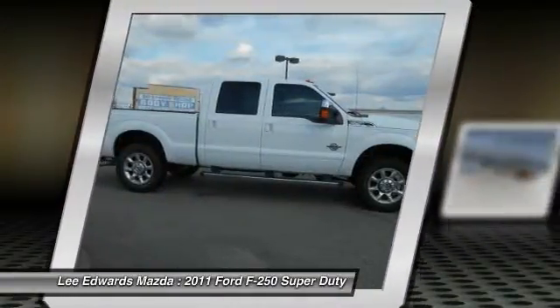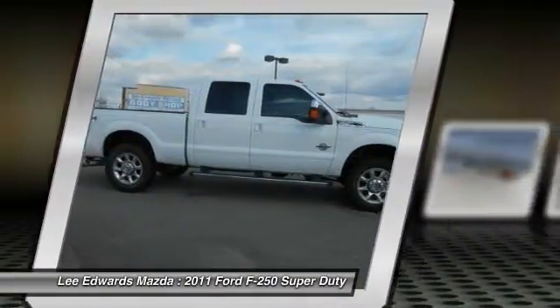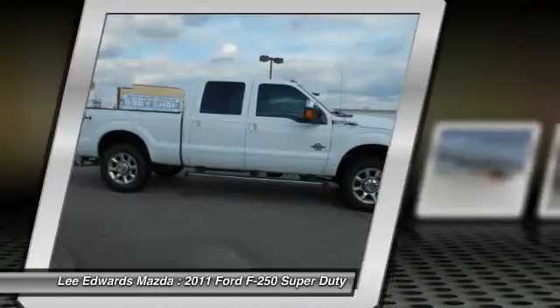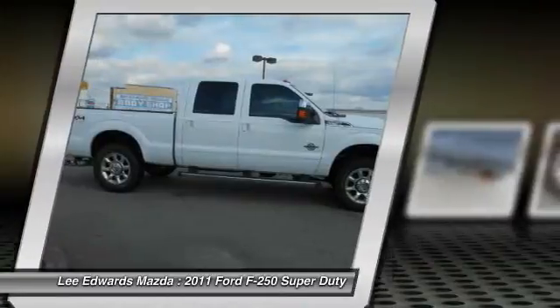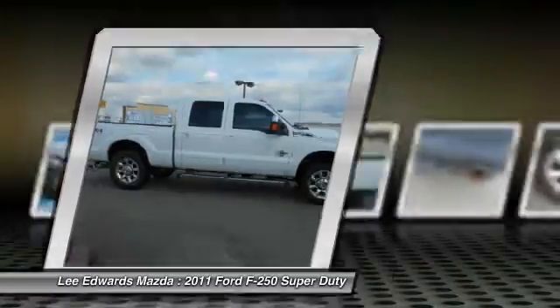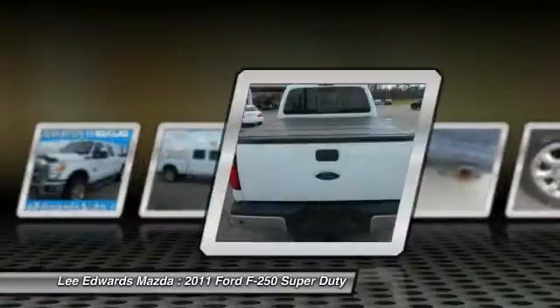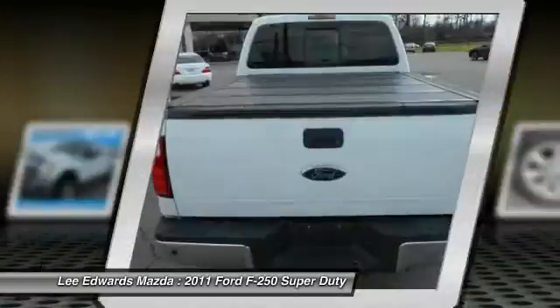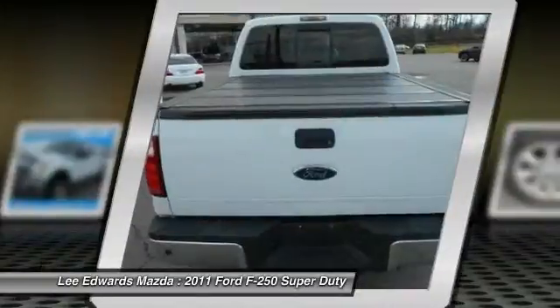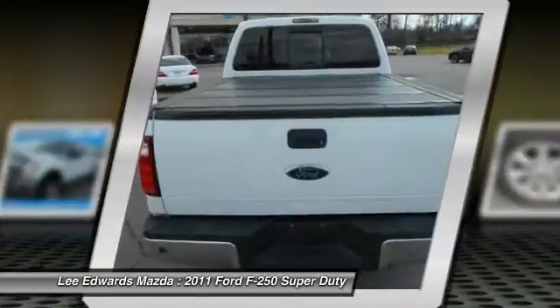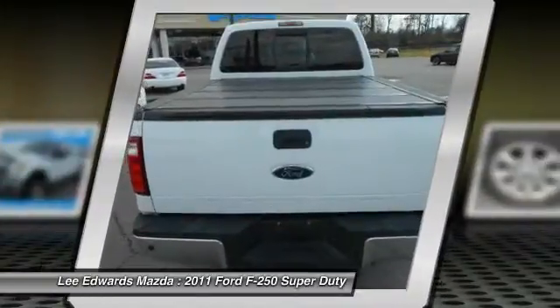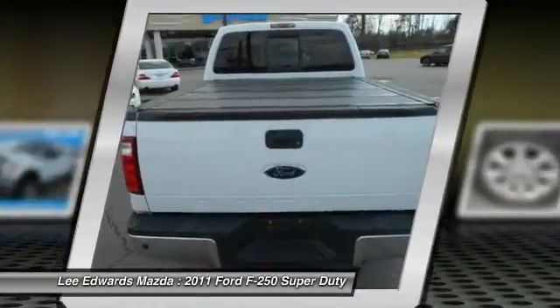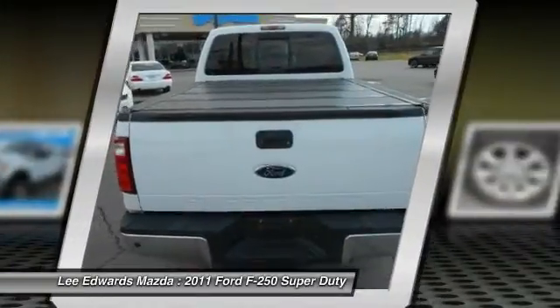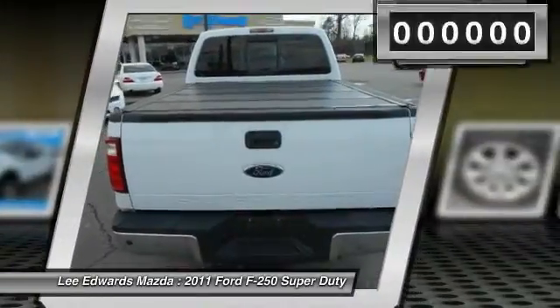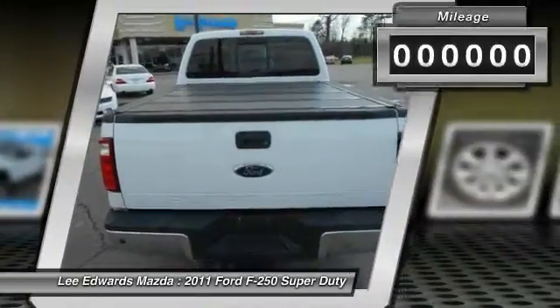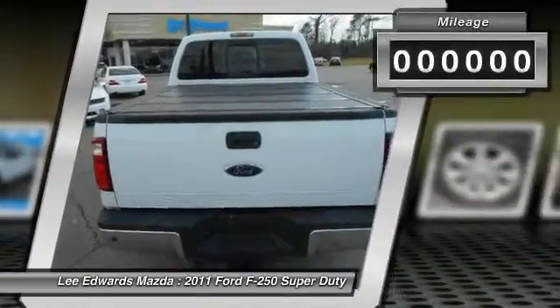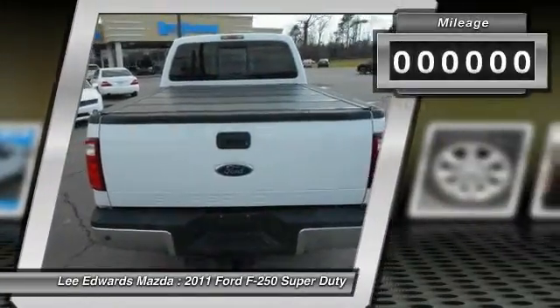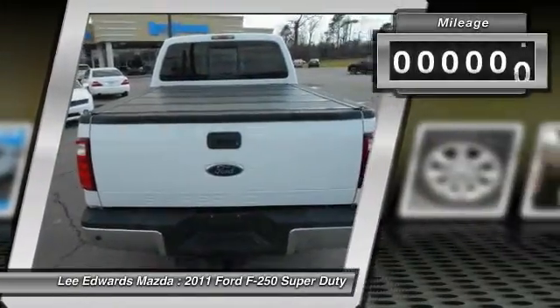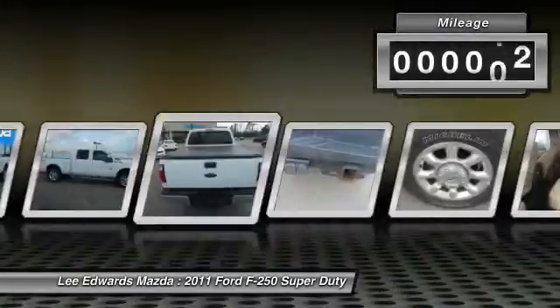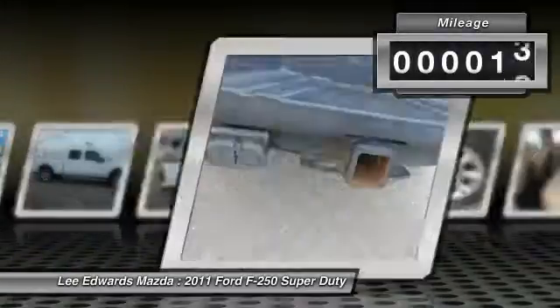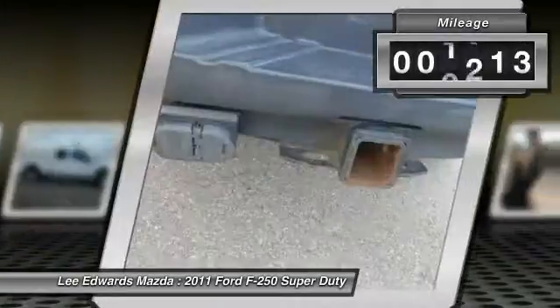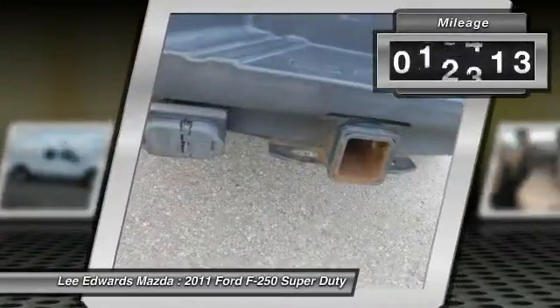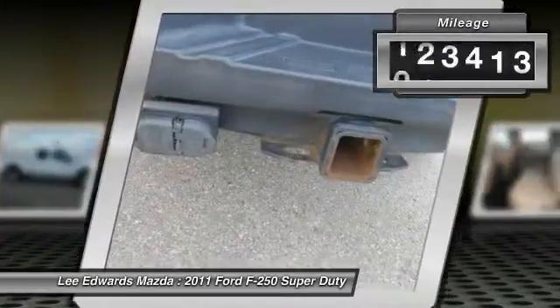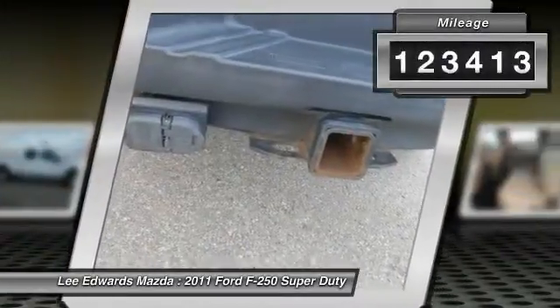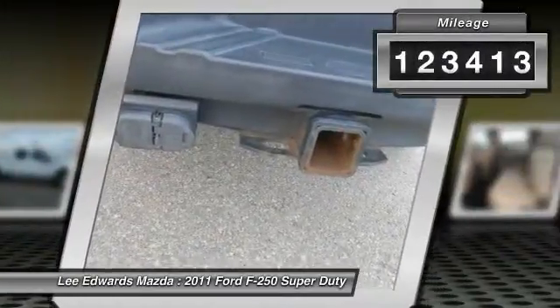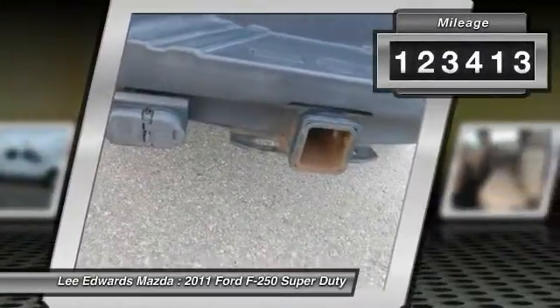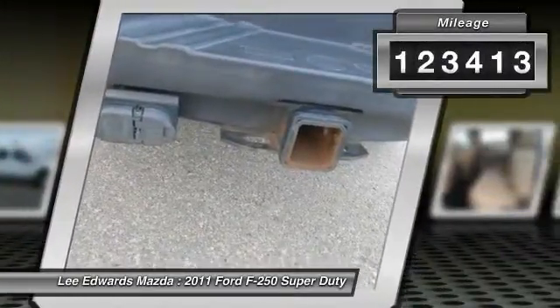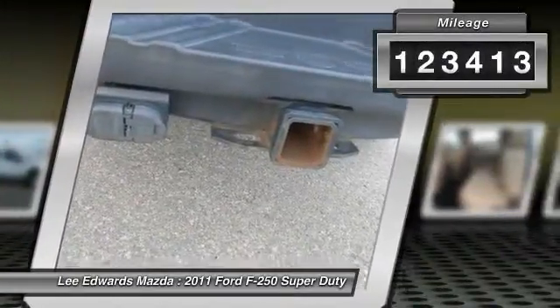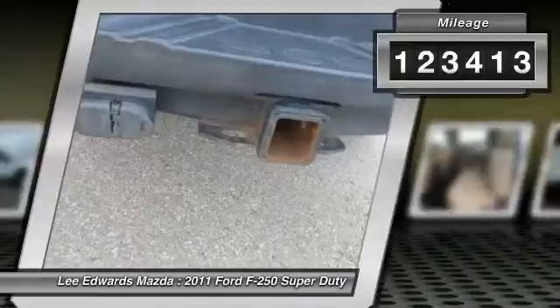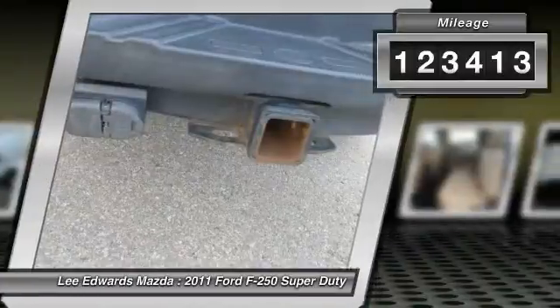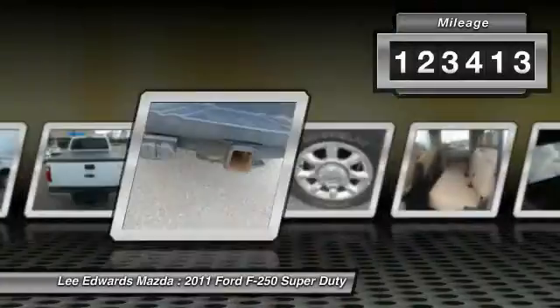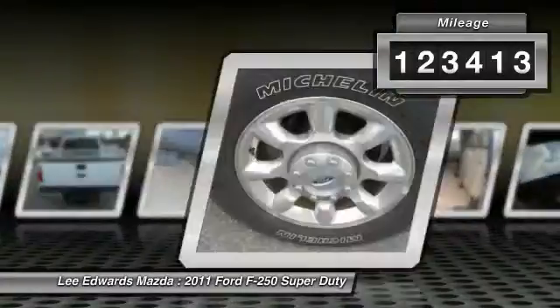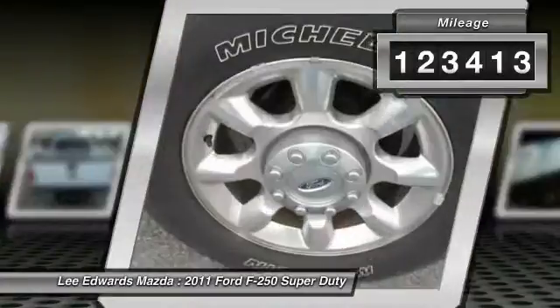Ford F-250 Super Duty. This vehicle has less than 125,000 miles.